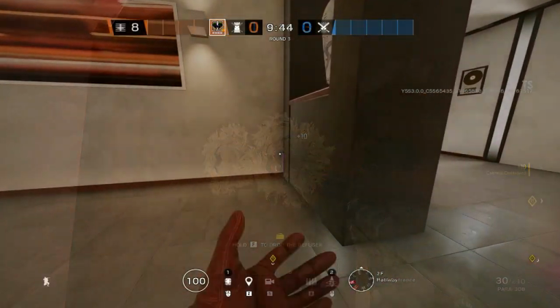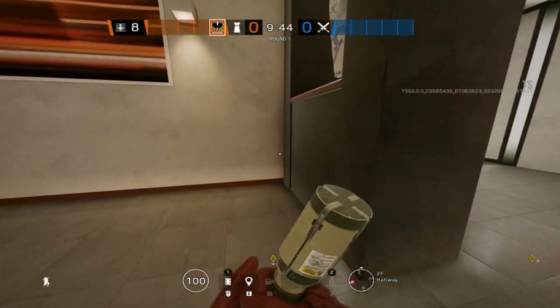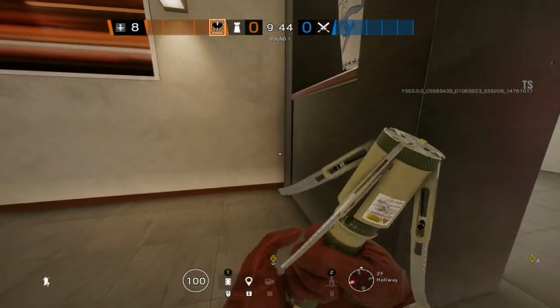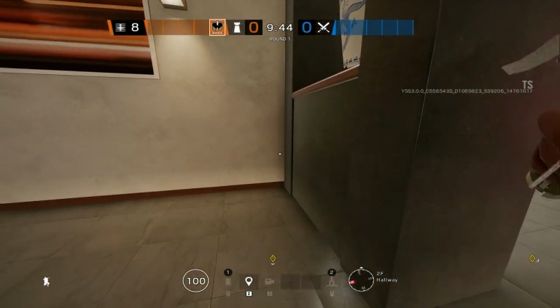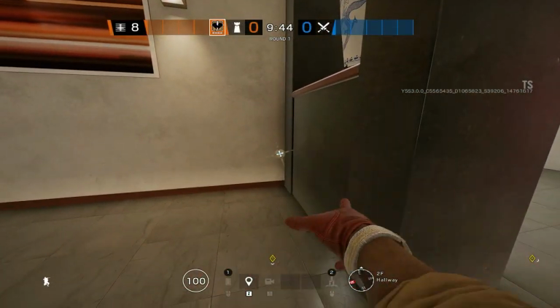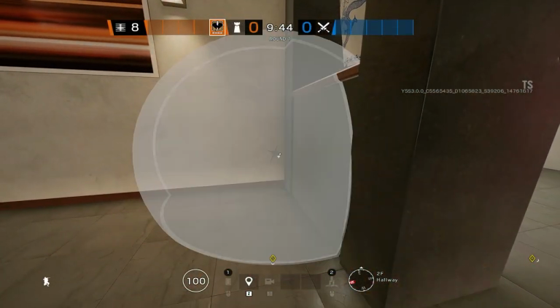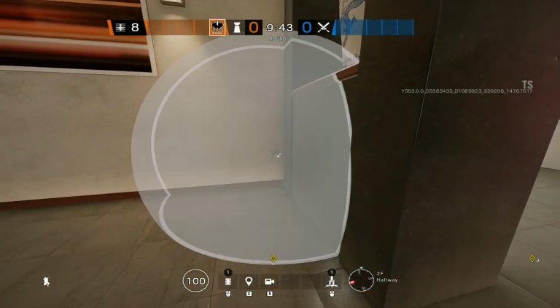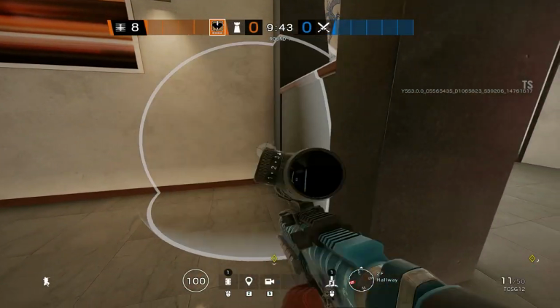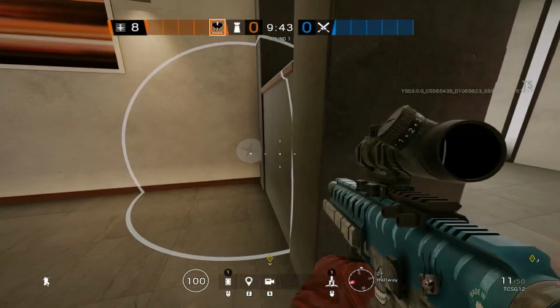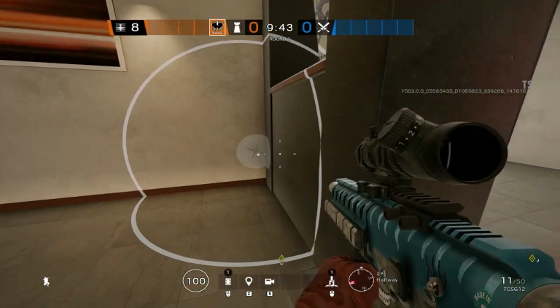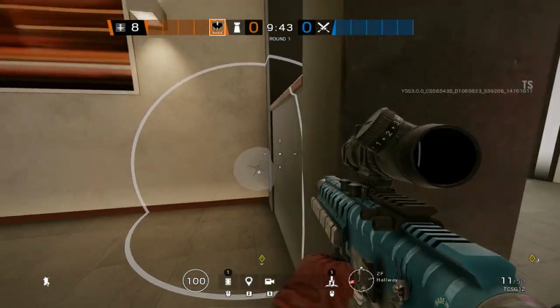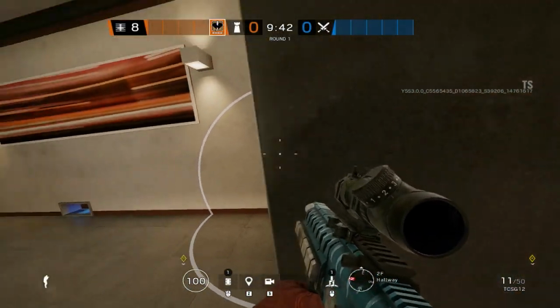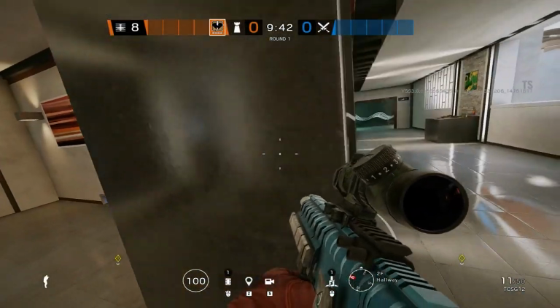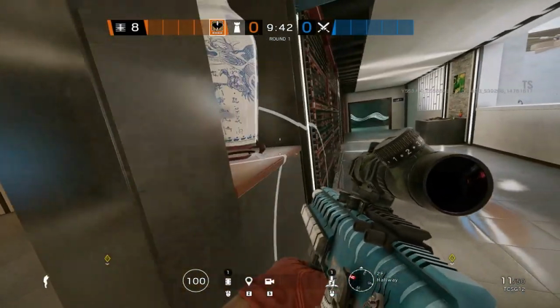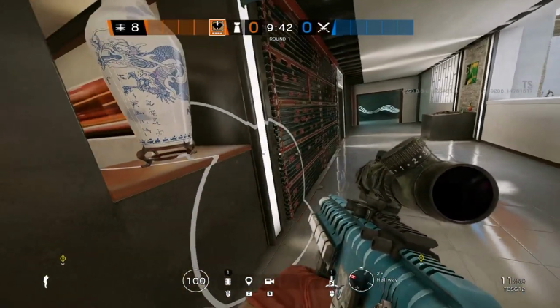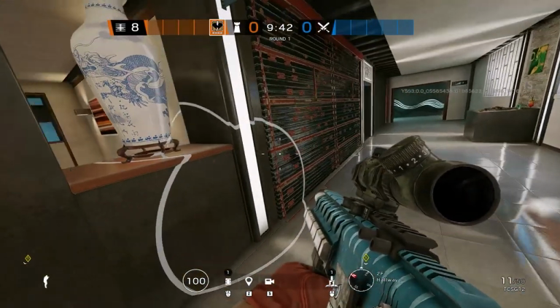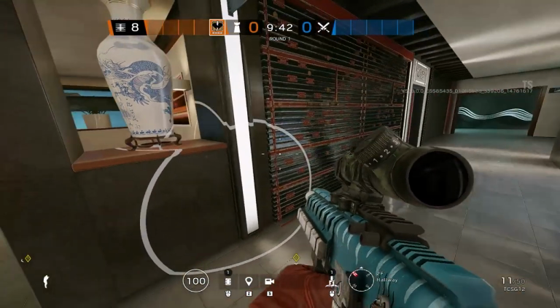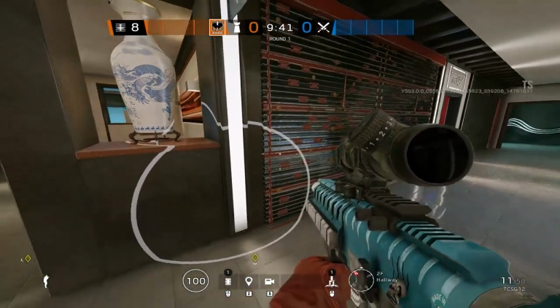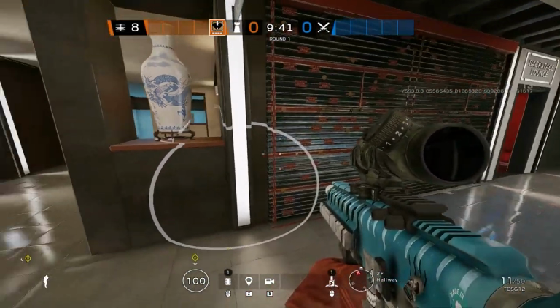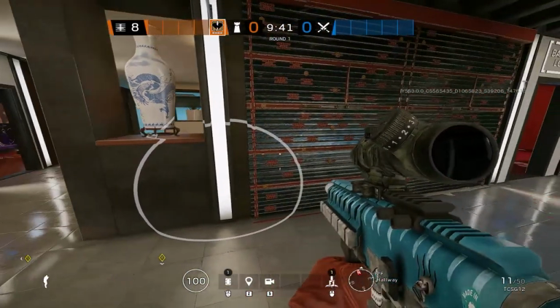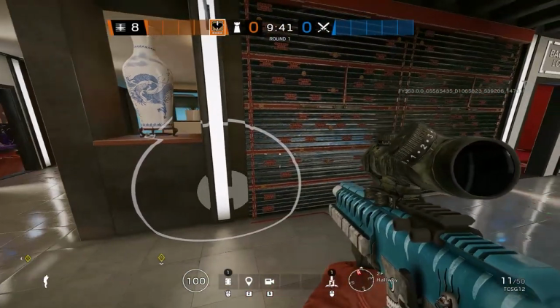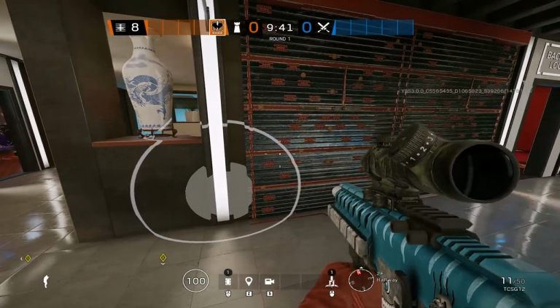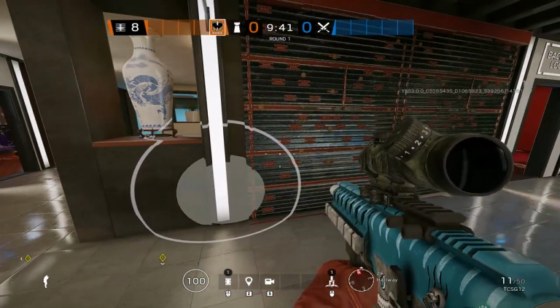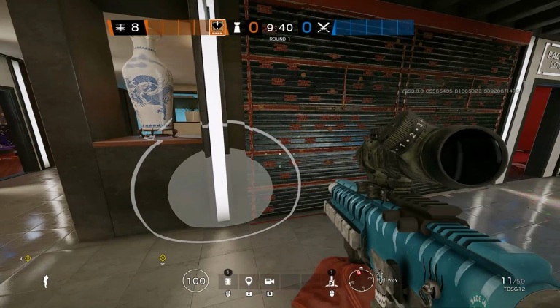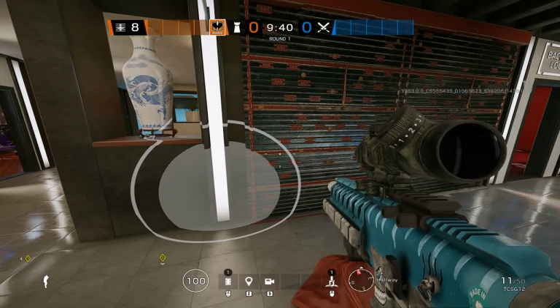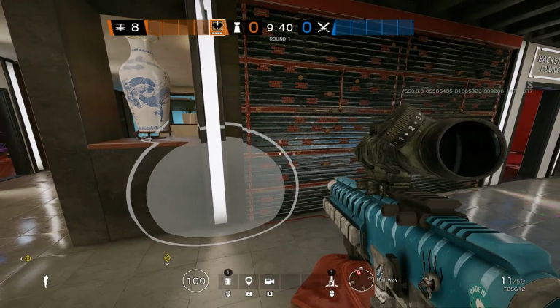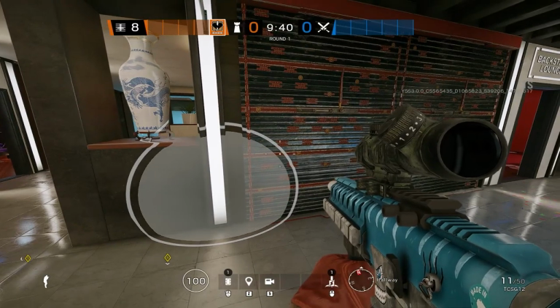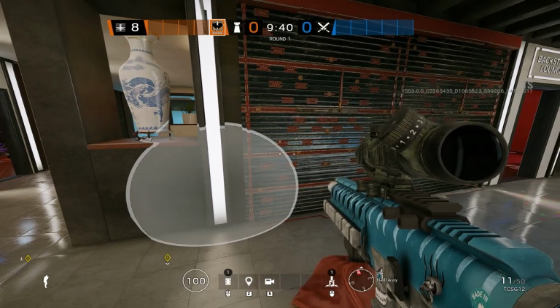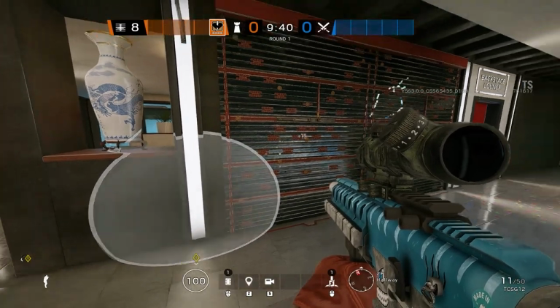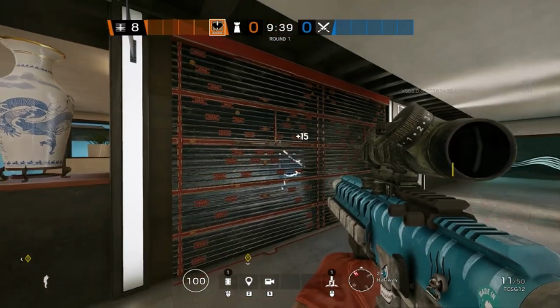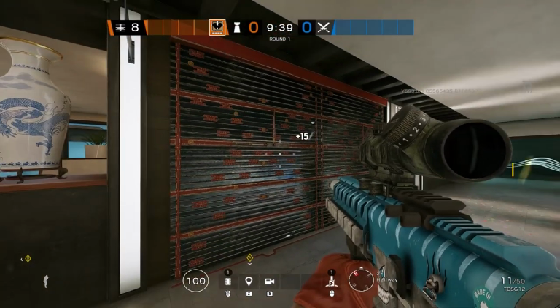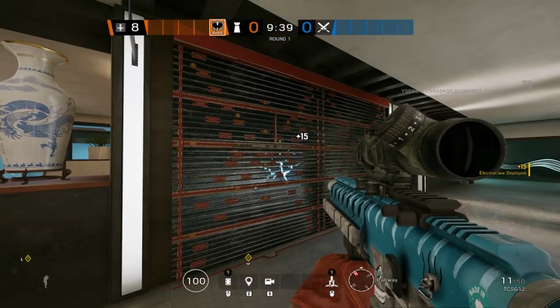You can barricade the left side of the VIP wall from base. This denies the deep angle into pink.